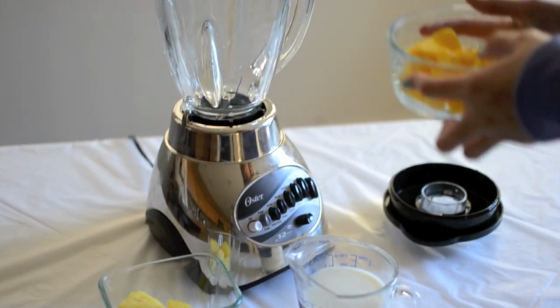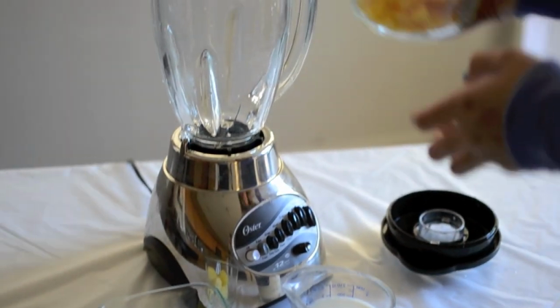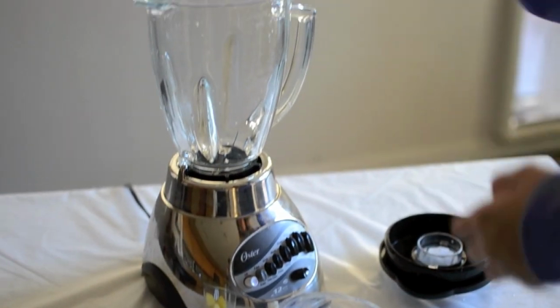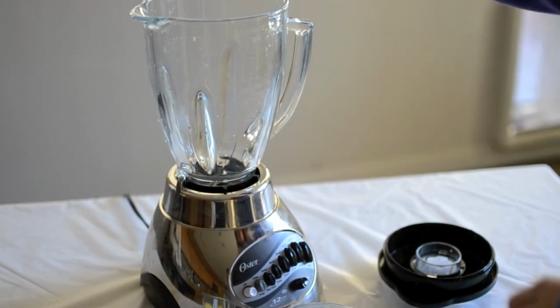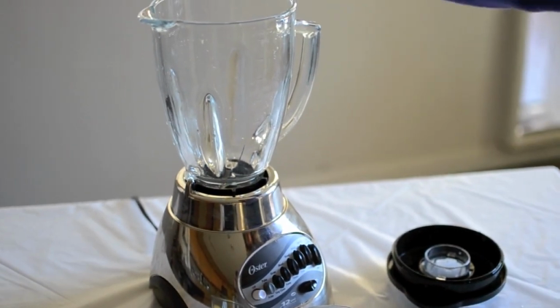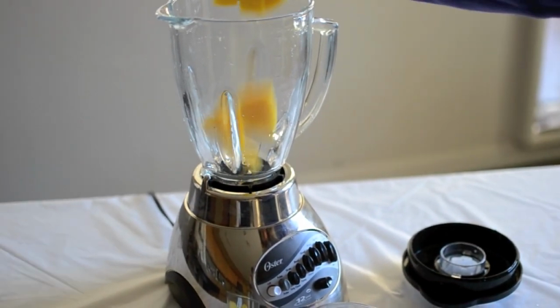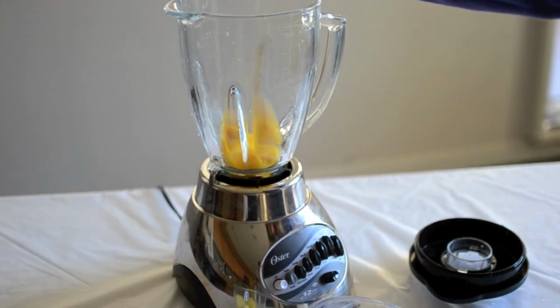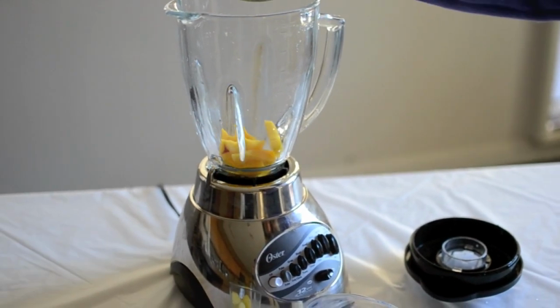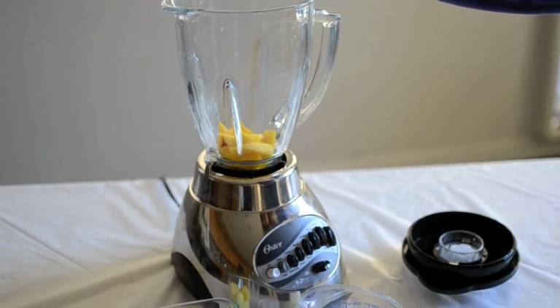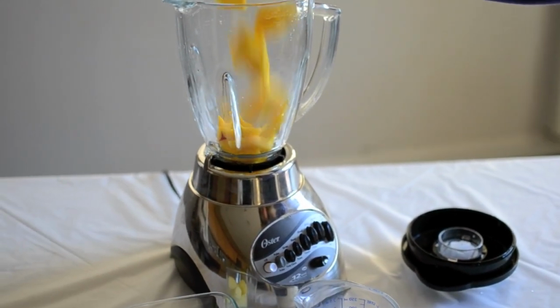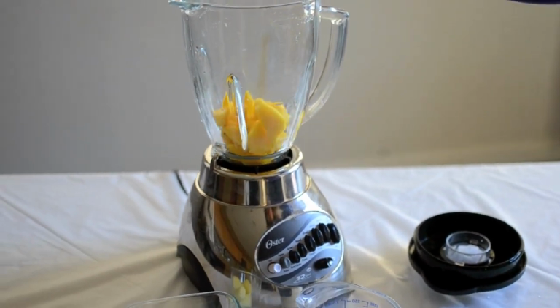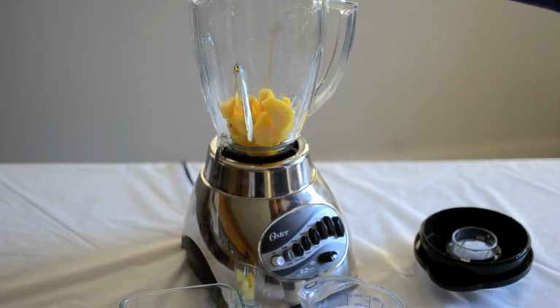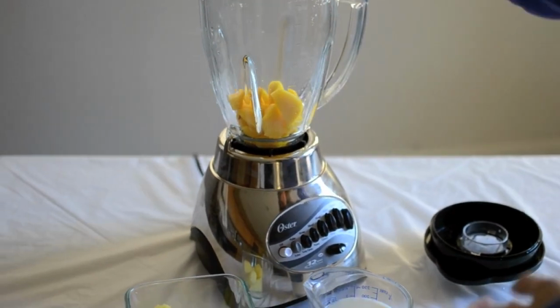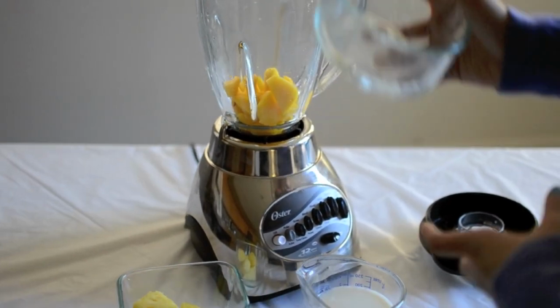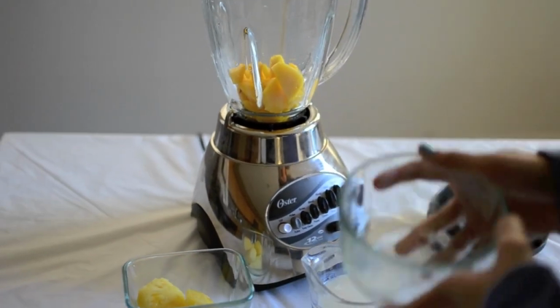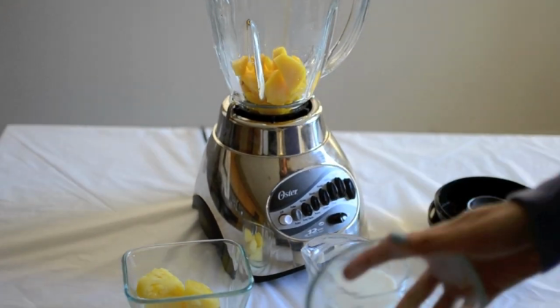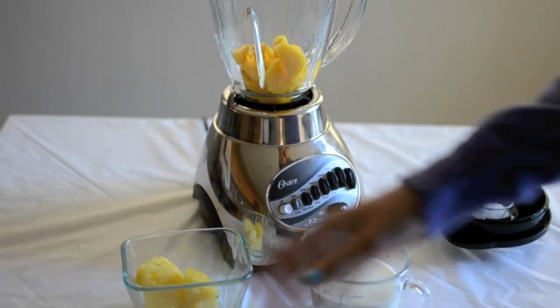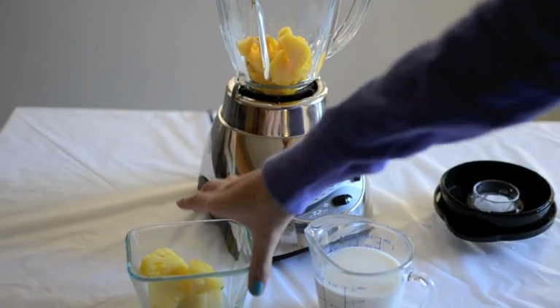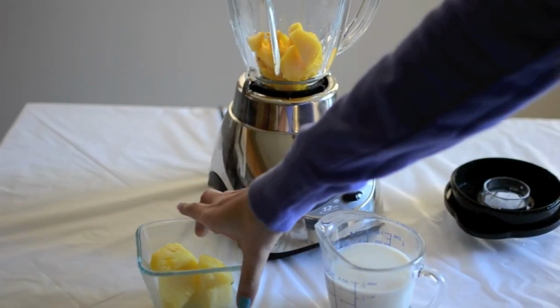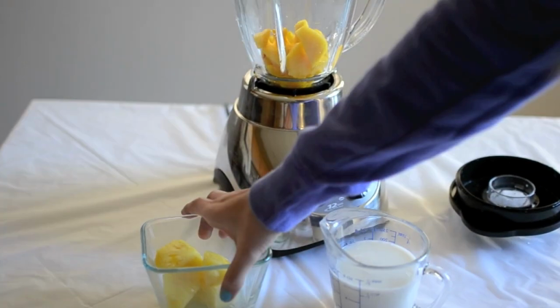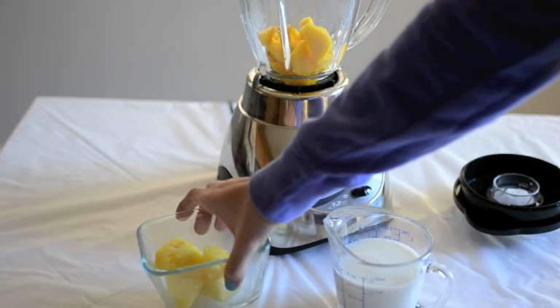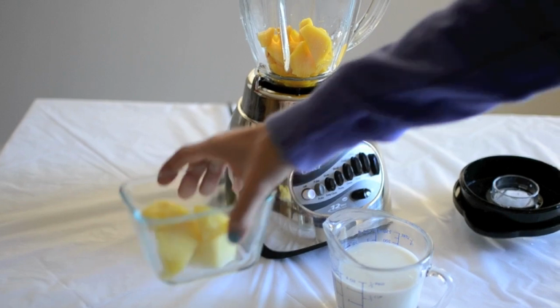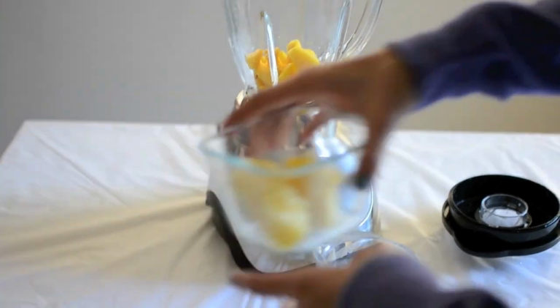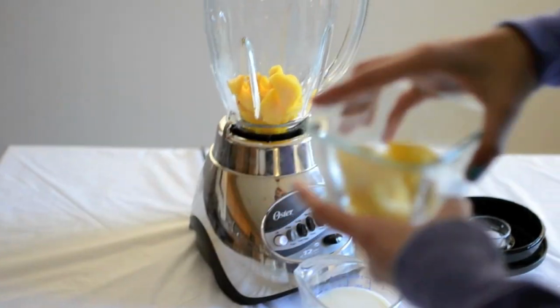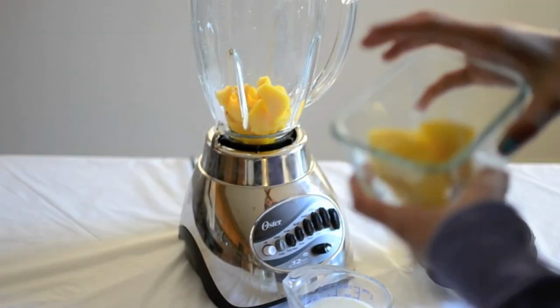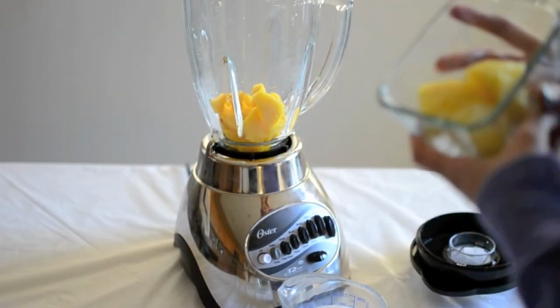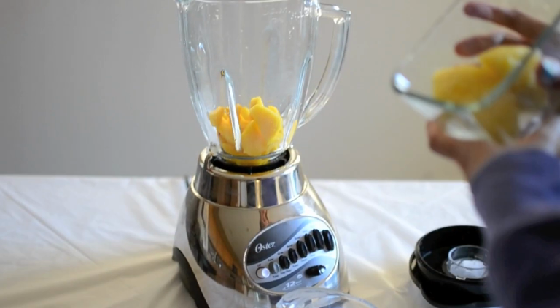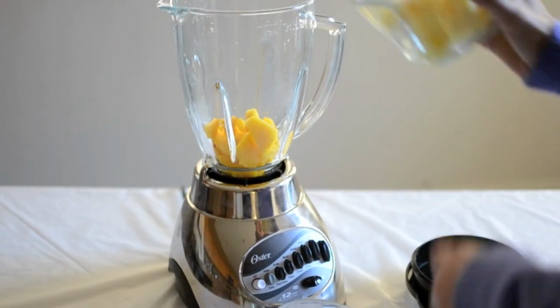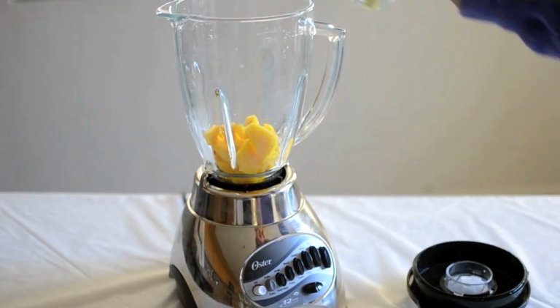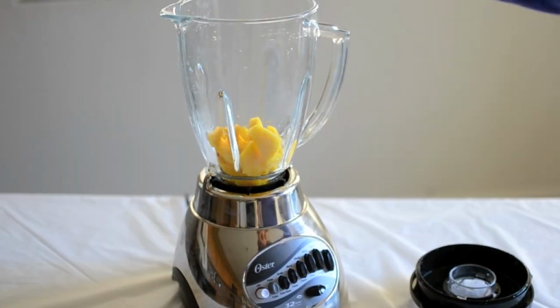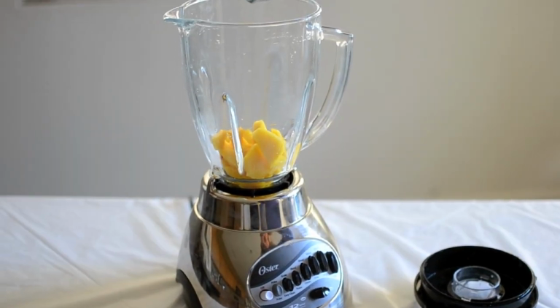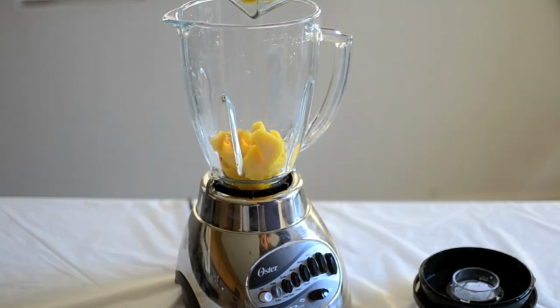For the third layer, you need 1 mango, half a cup of pineapple, and a dash of milk.